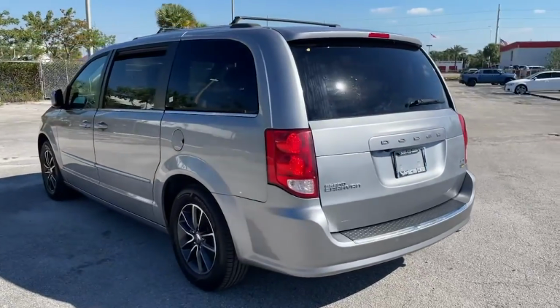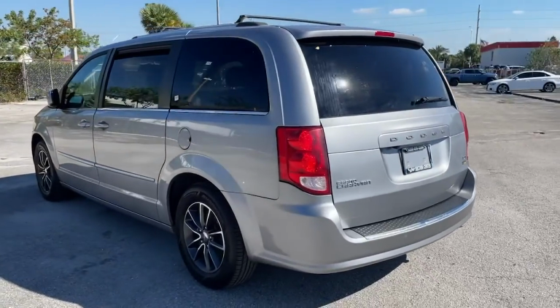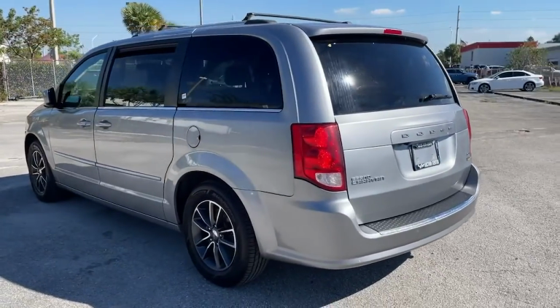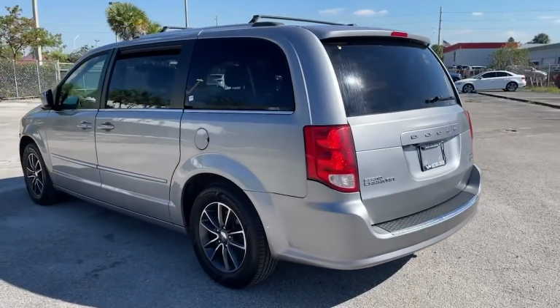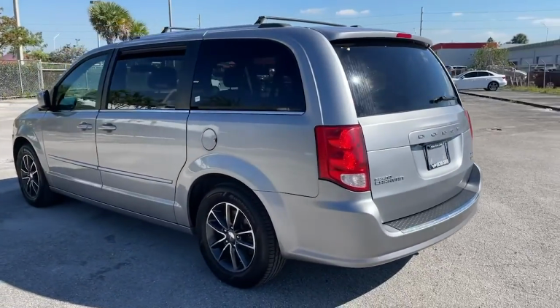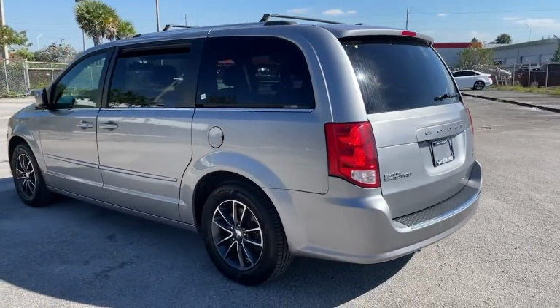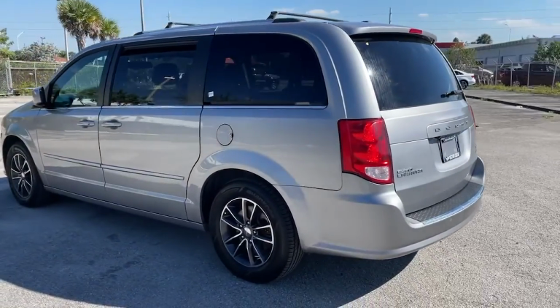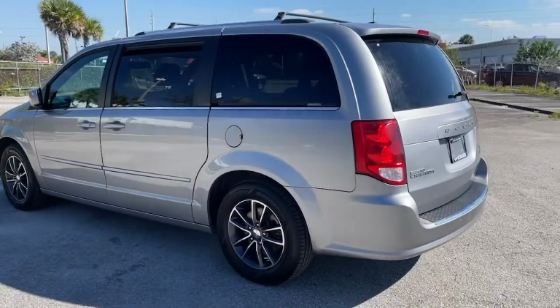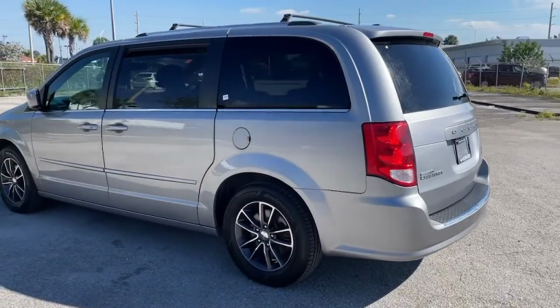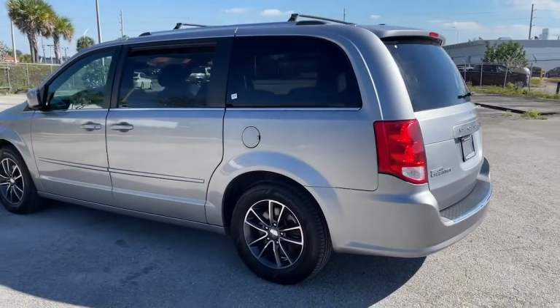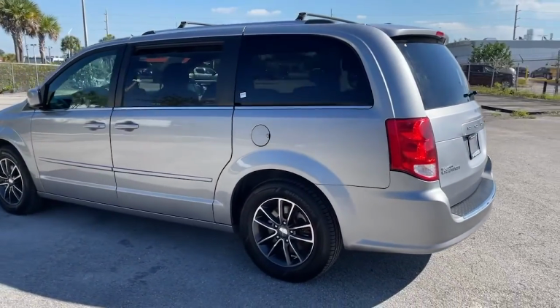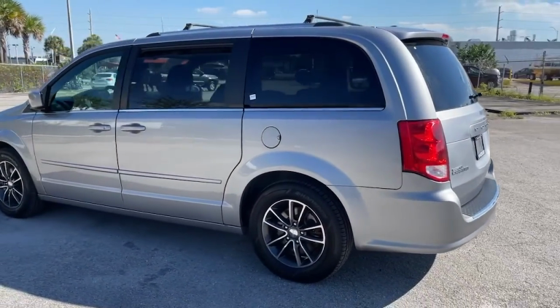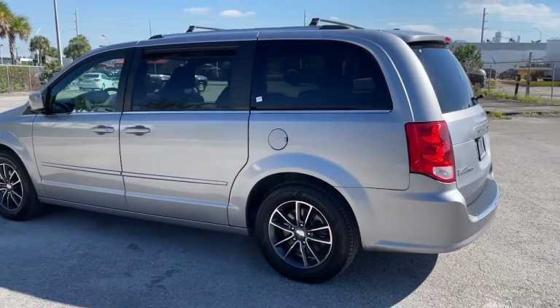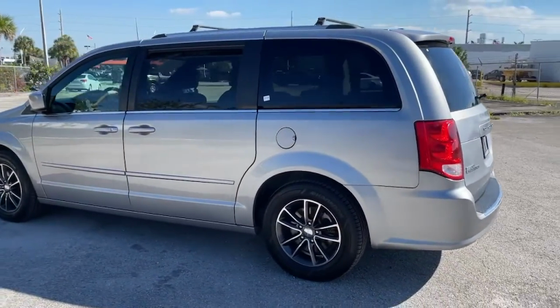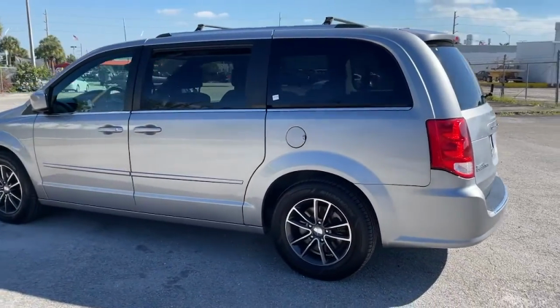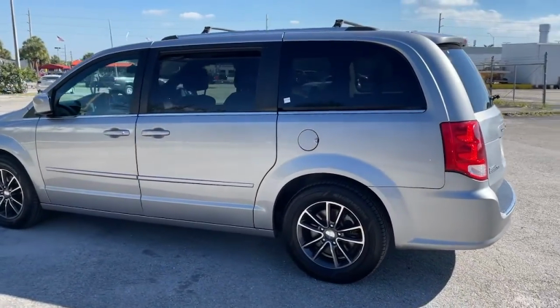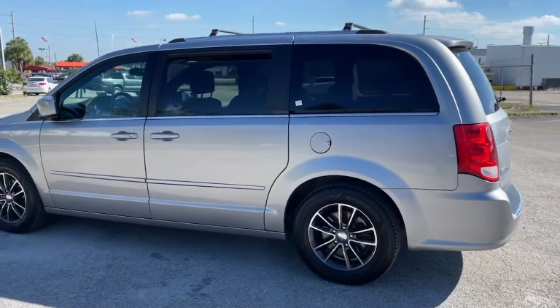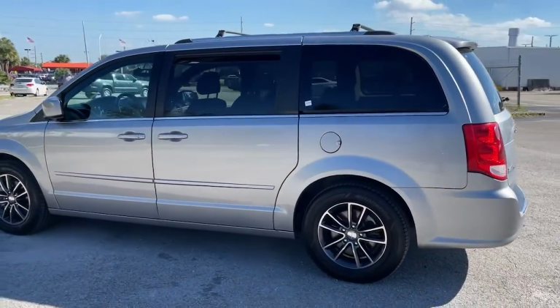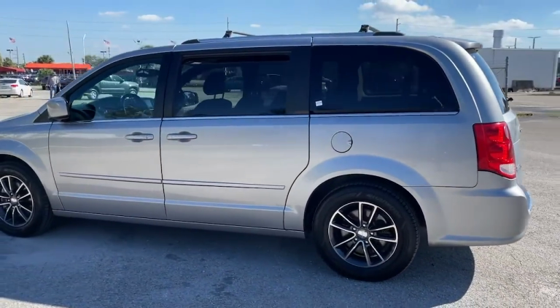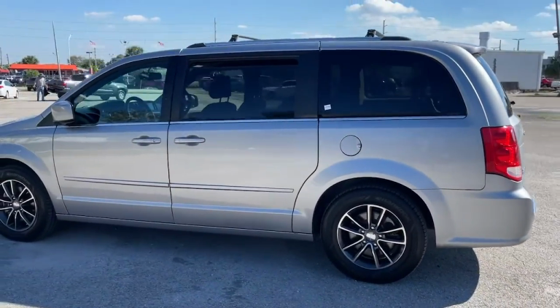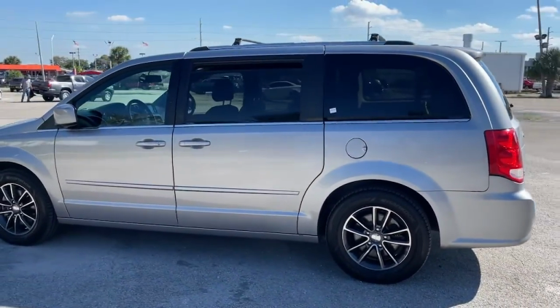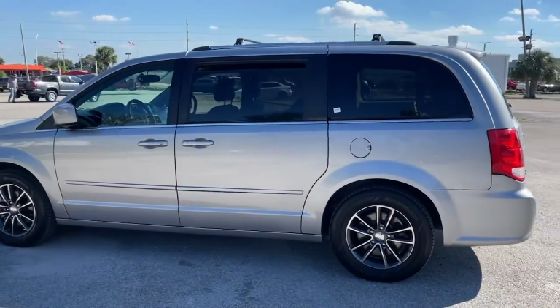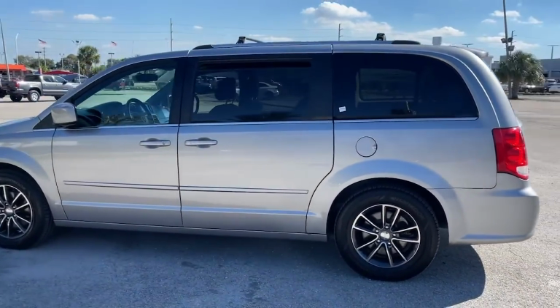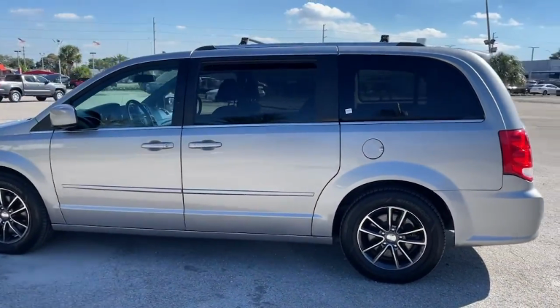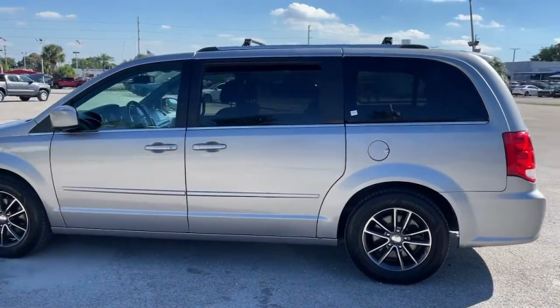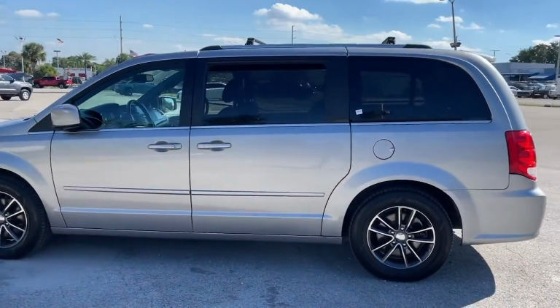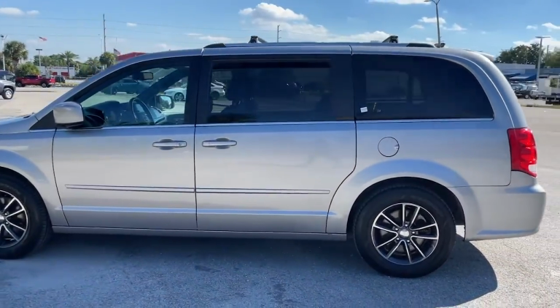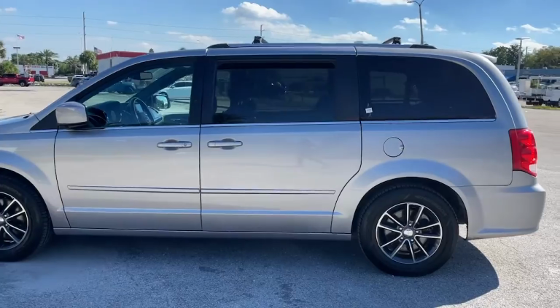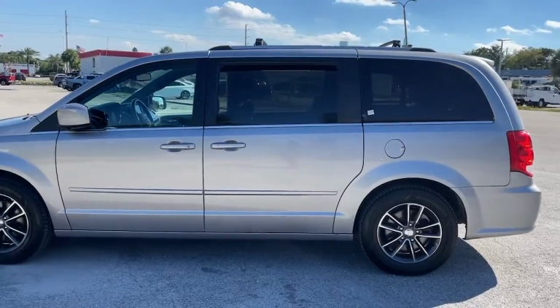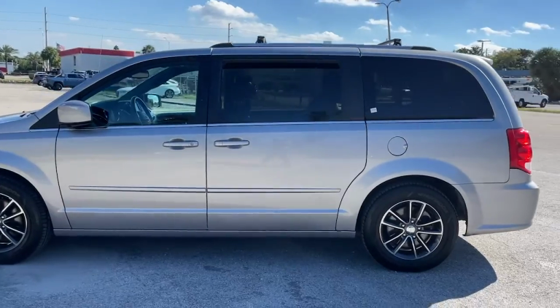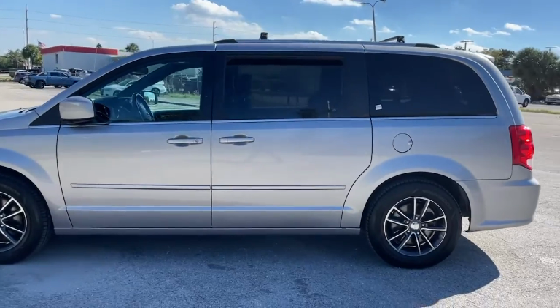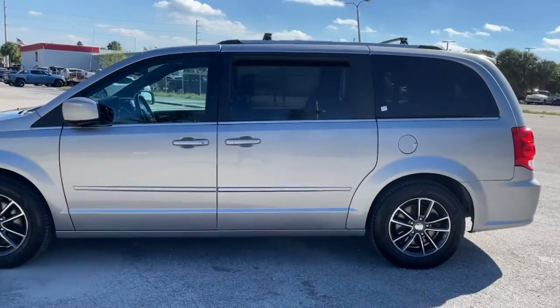The Grand Caravan's smart, versatile design has you covered in safety and comfort.